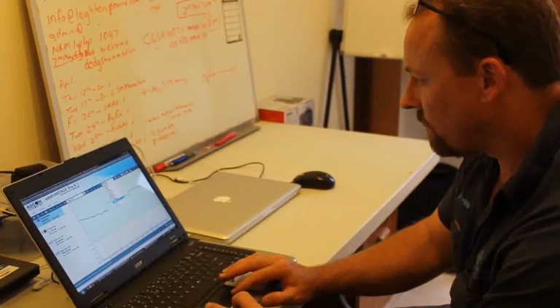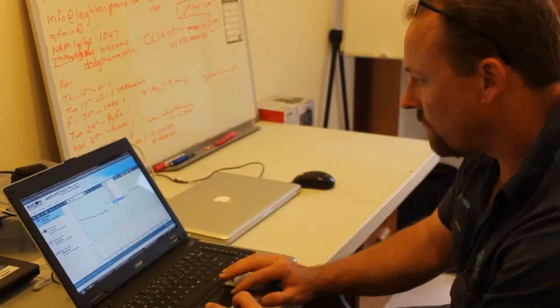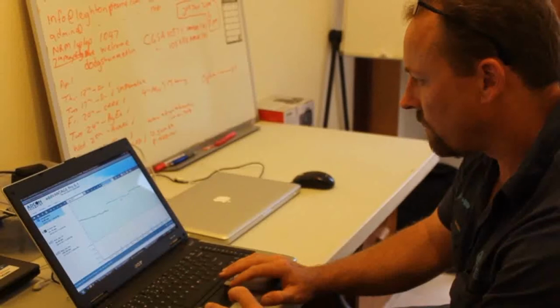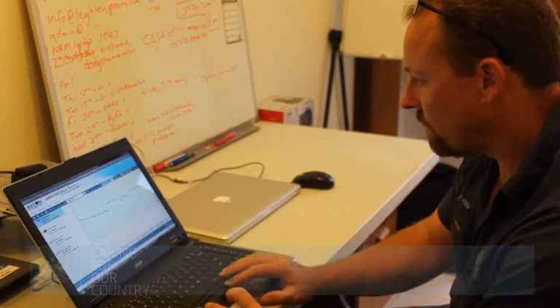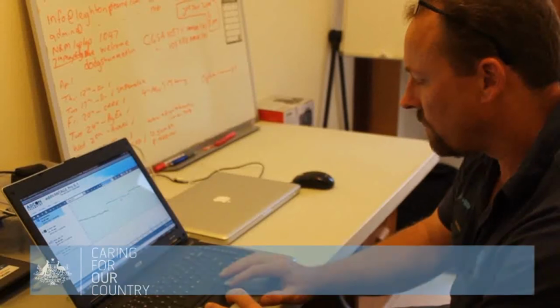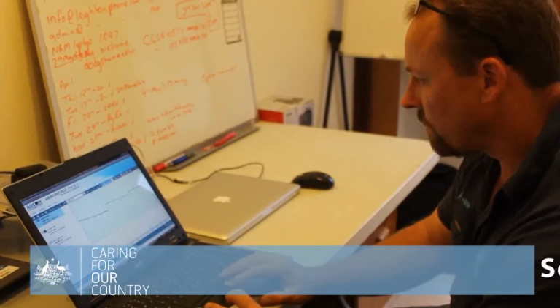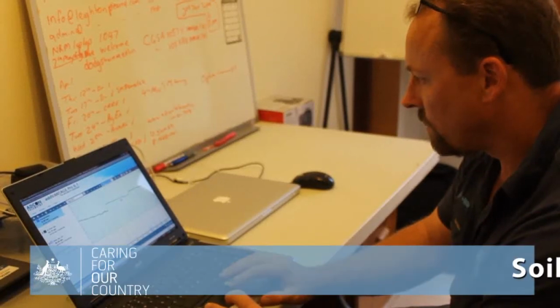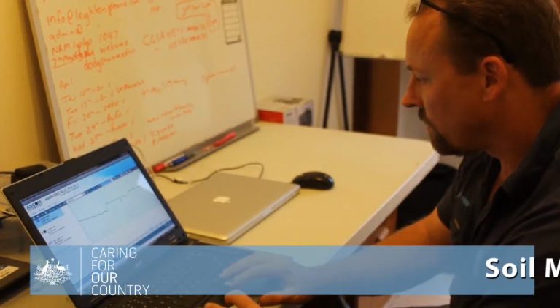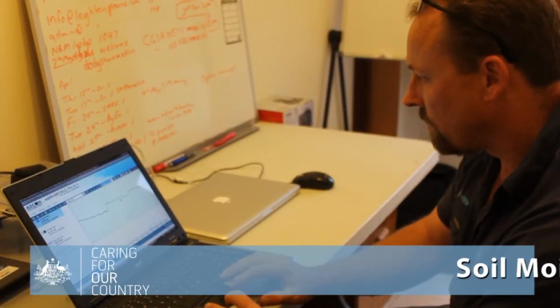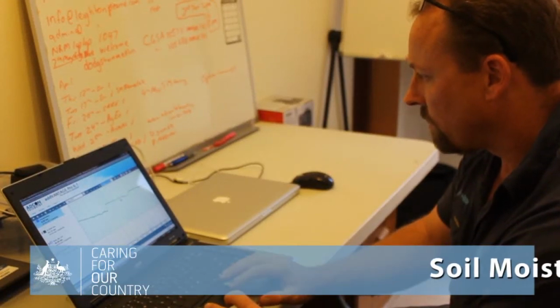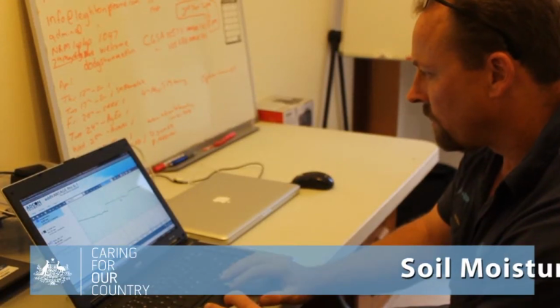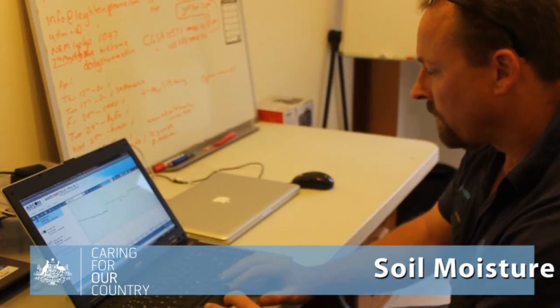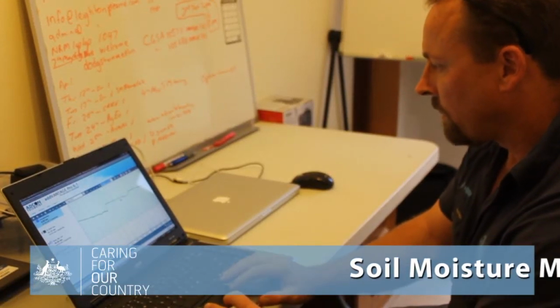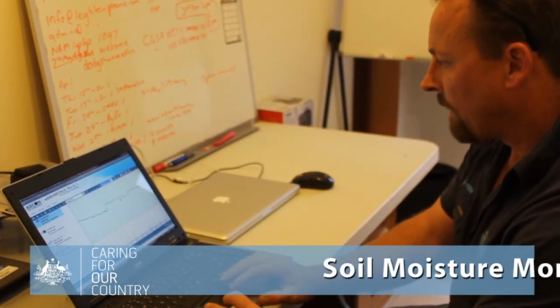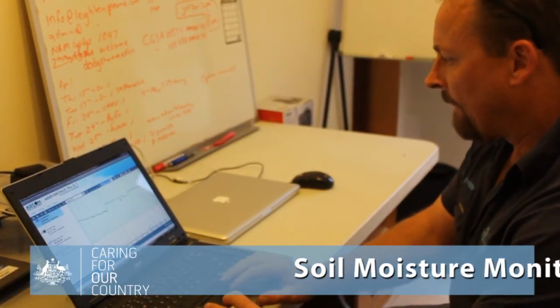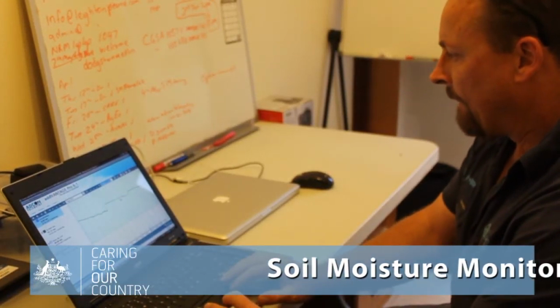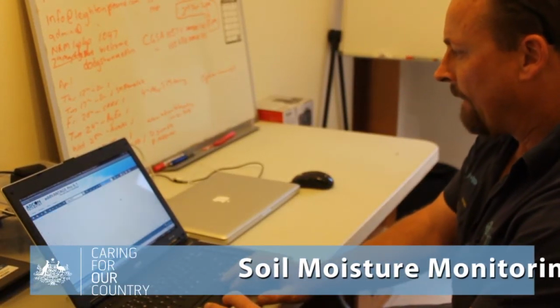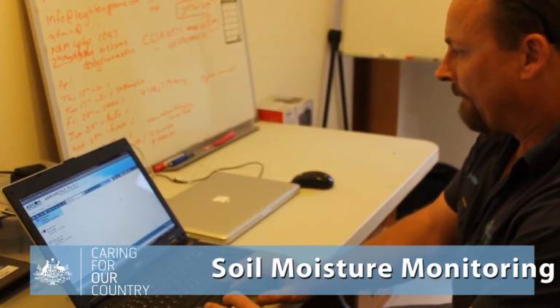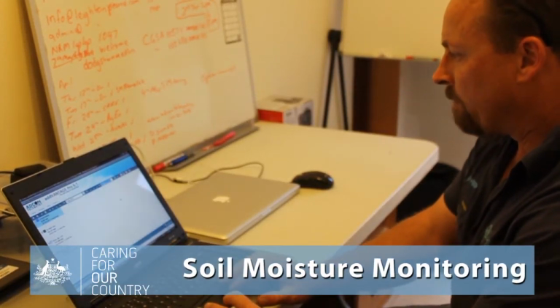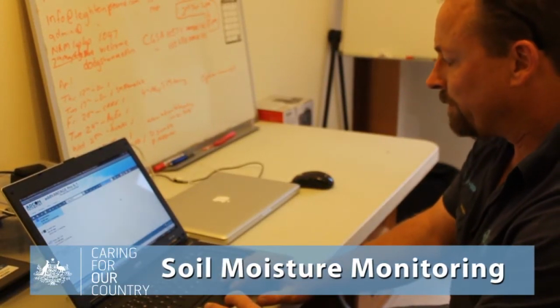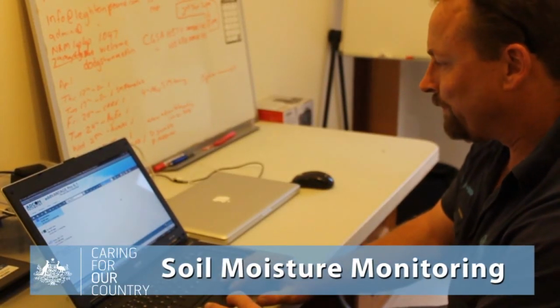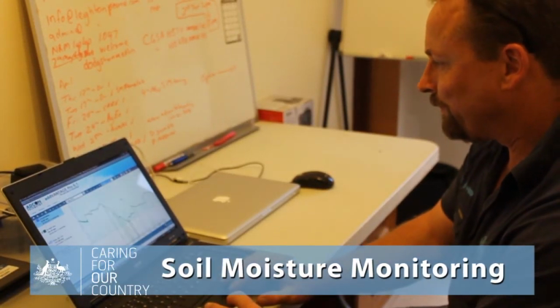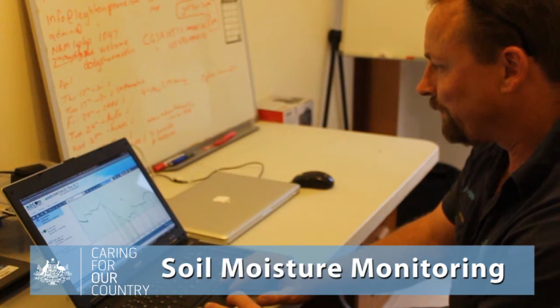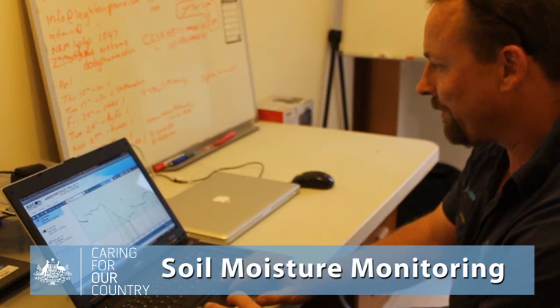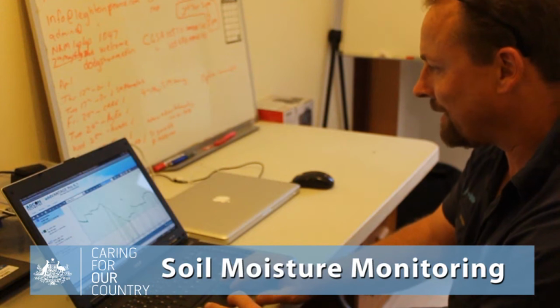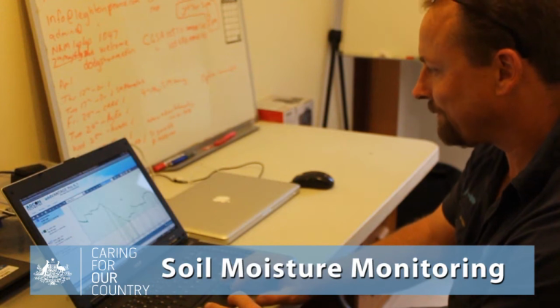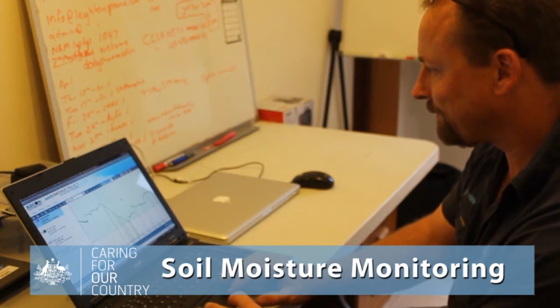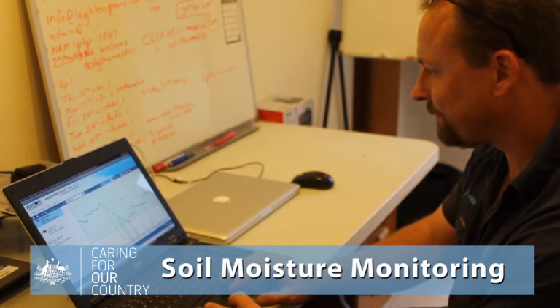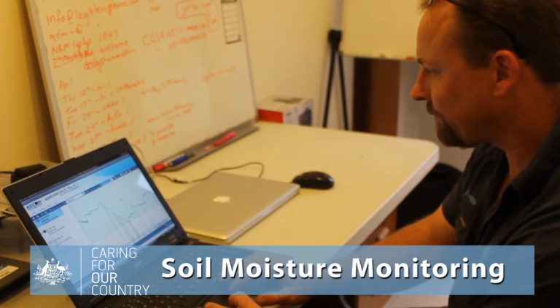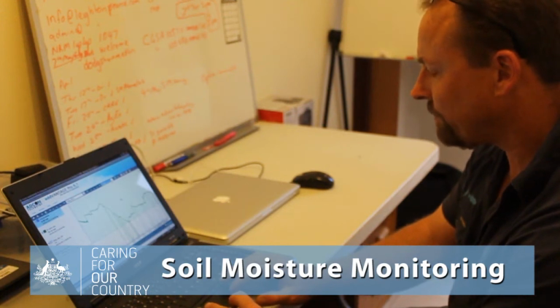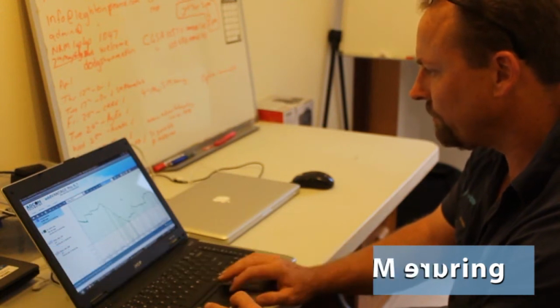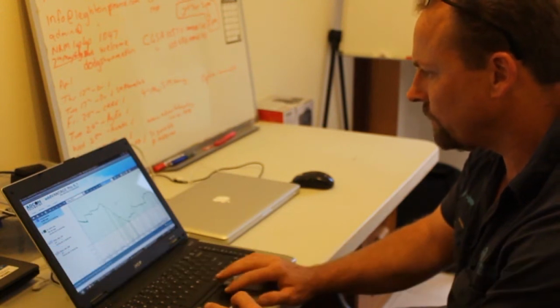As technology advances, so do methods of farm management. Soil moisture monitoring is one of the tools that farmers can use to improve productivity.